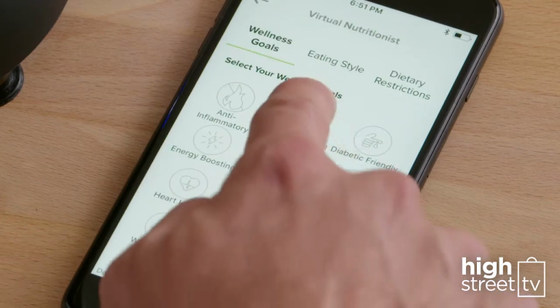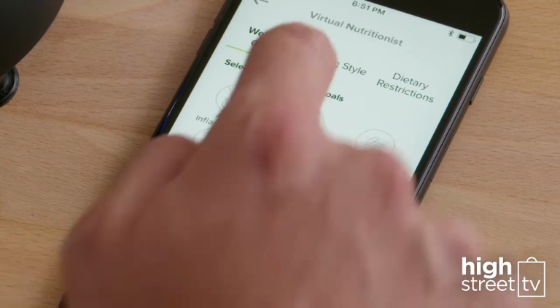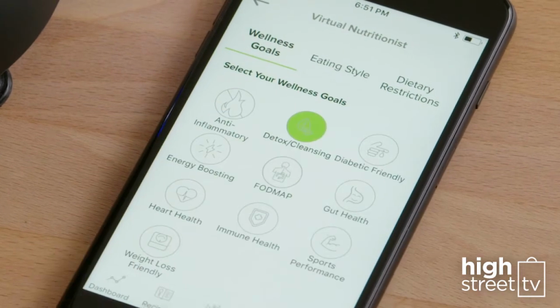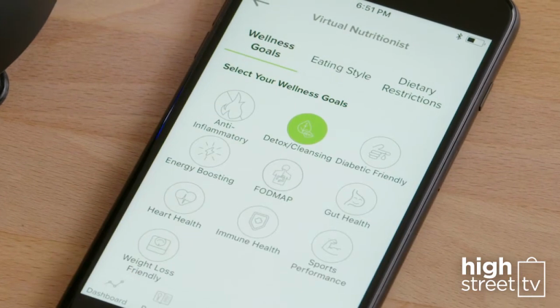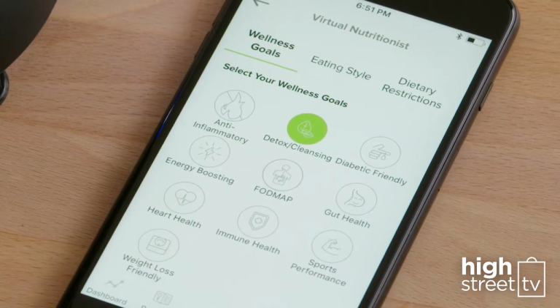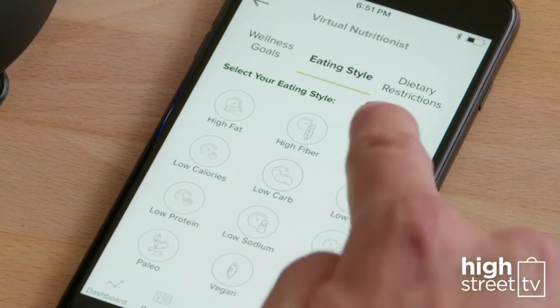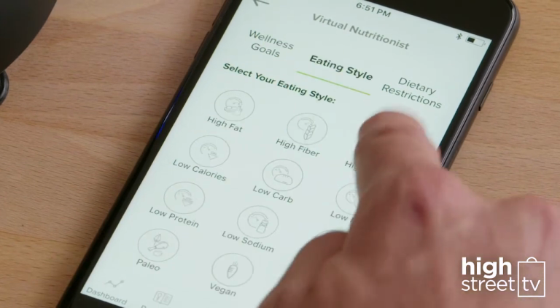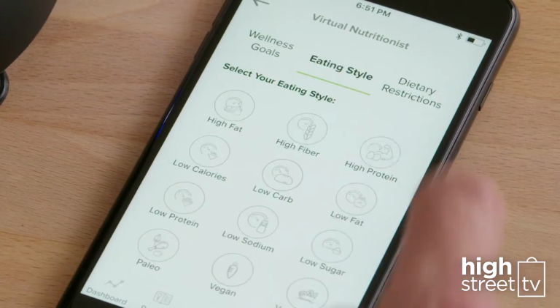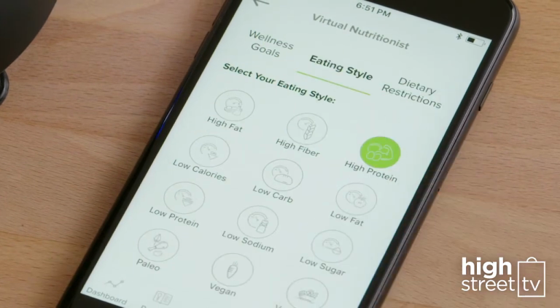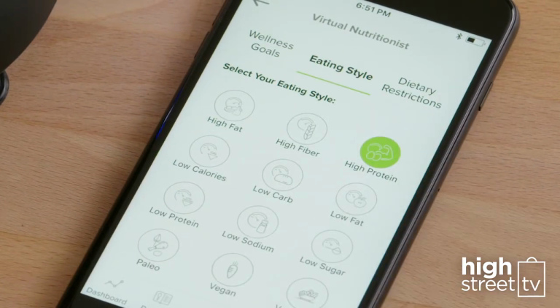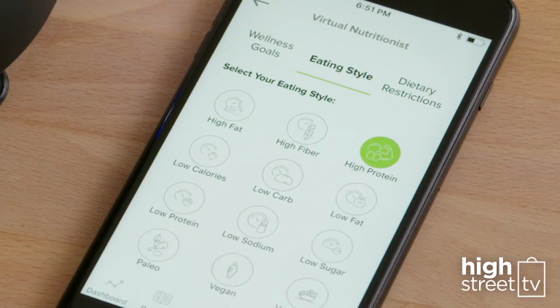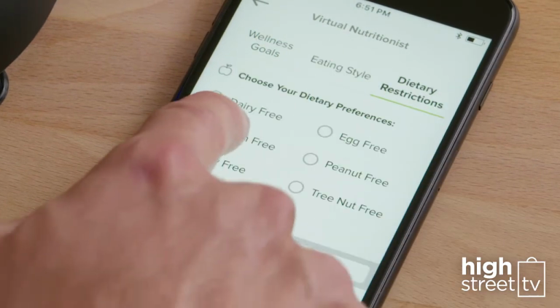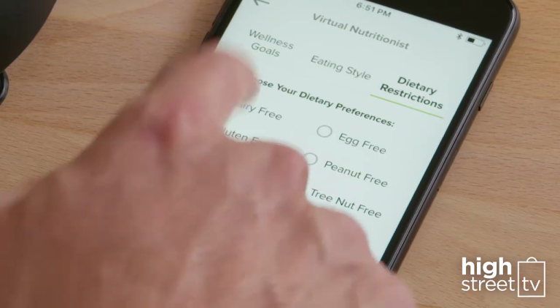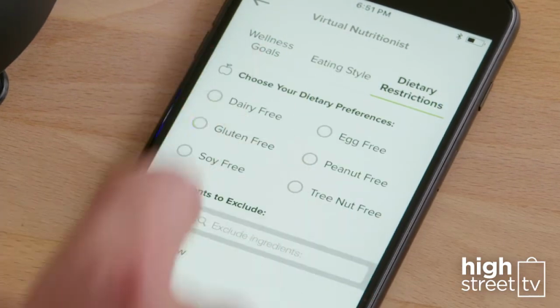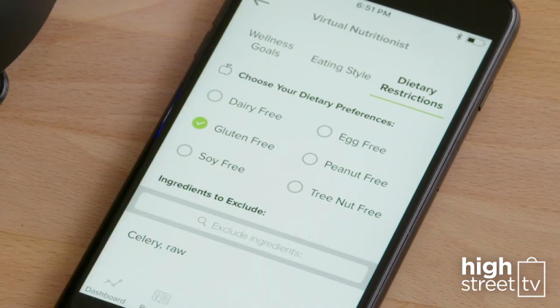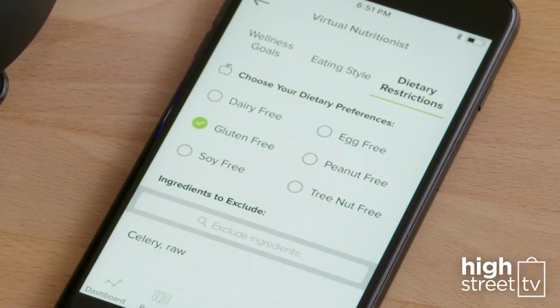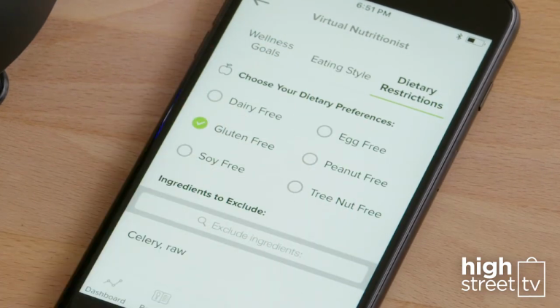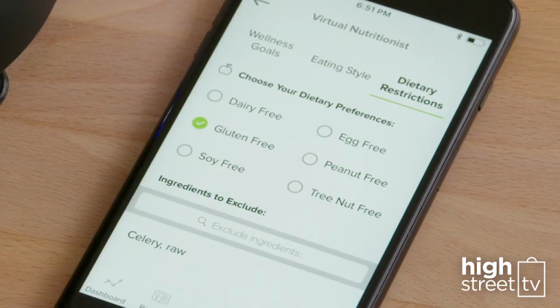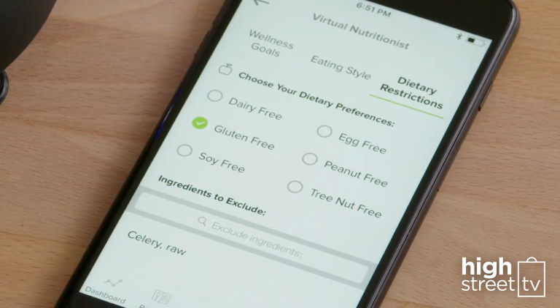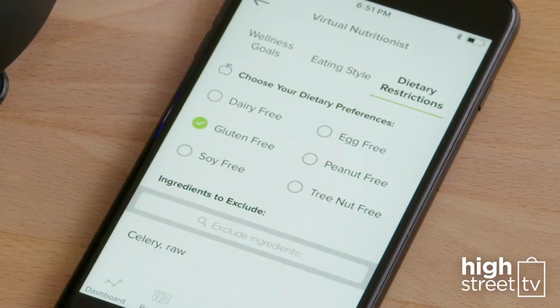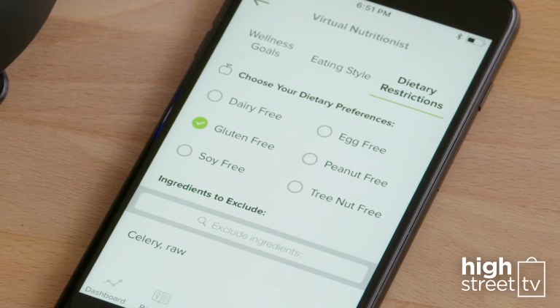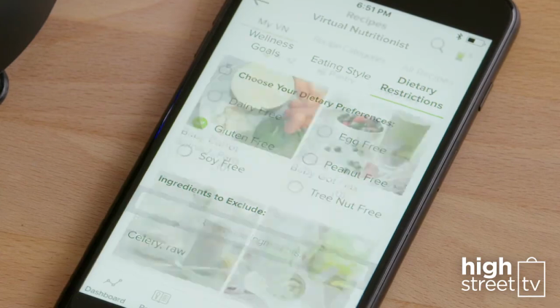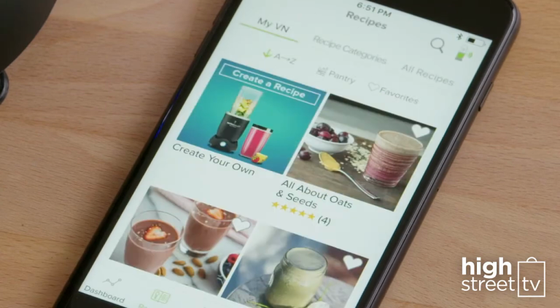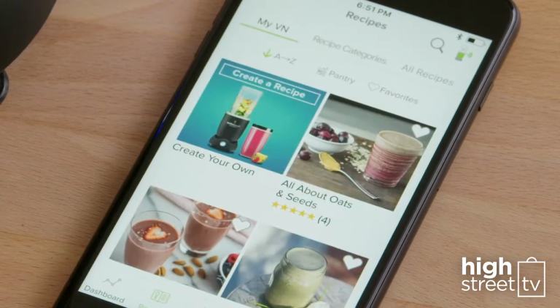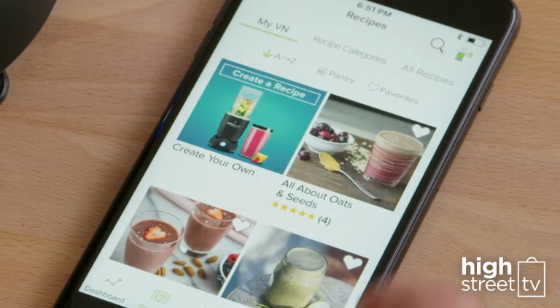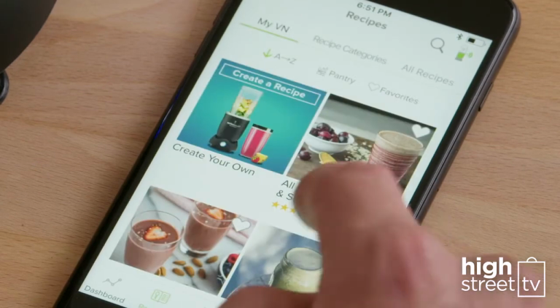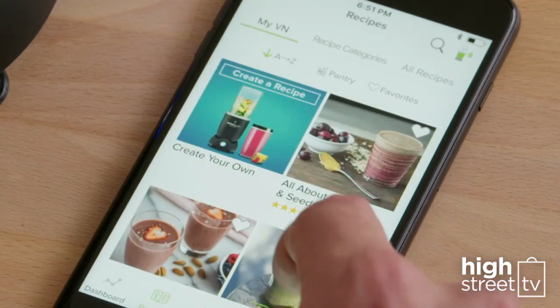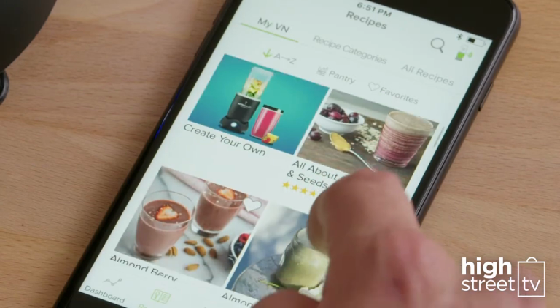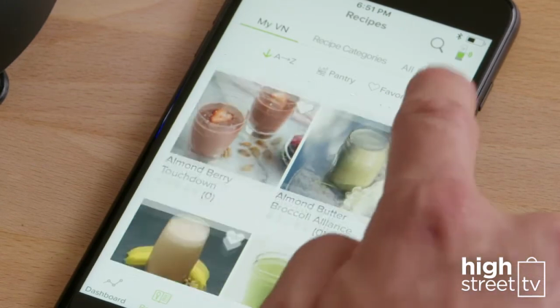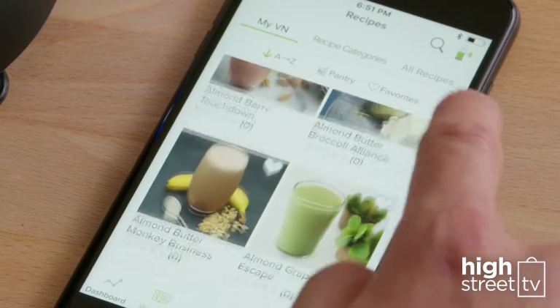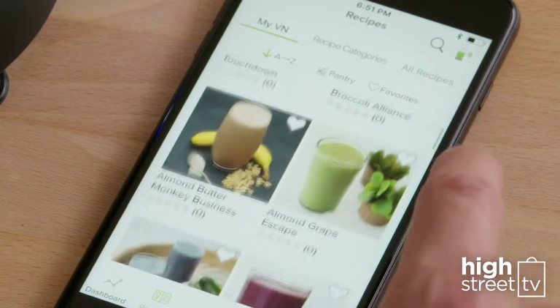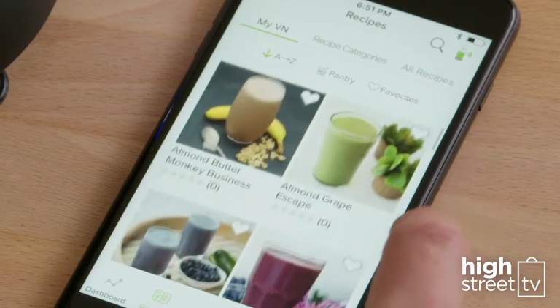Simply enter your goals, your eating style, and dietary restrictions. Then you'll see the recipes that are perfectly suited for you.